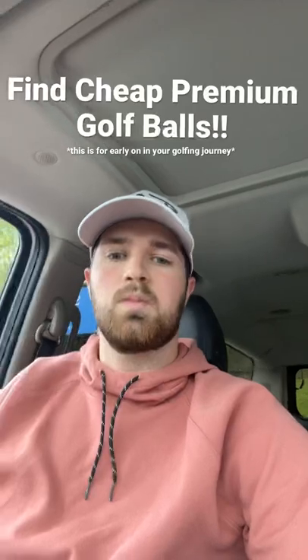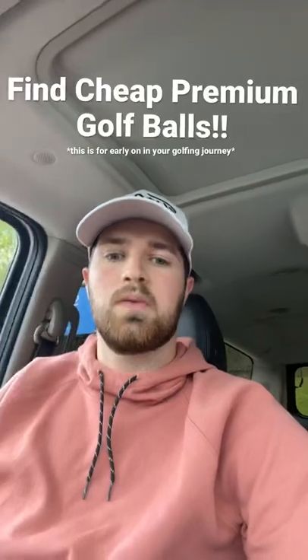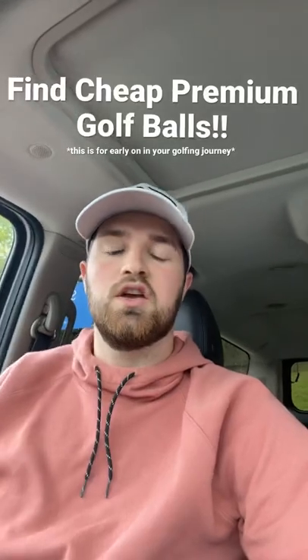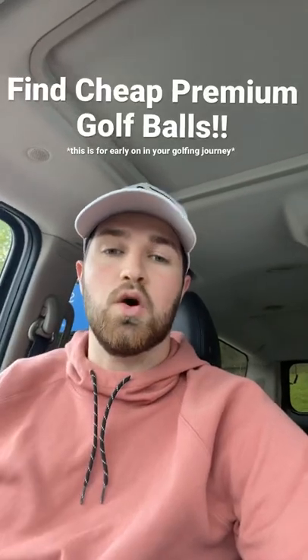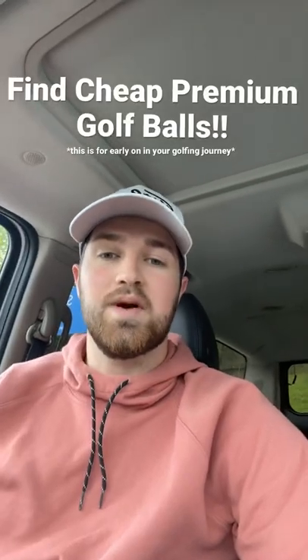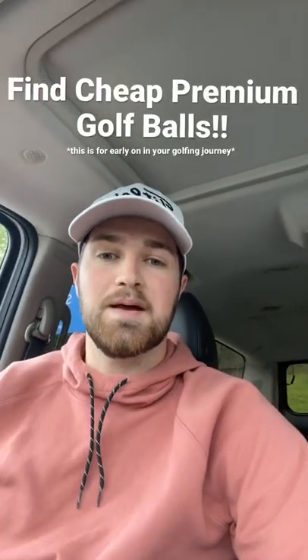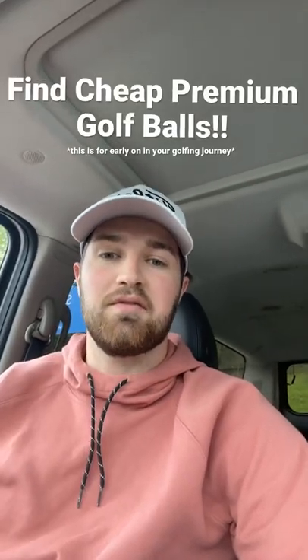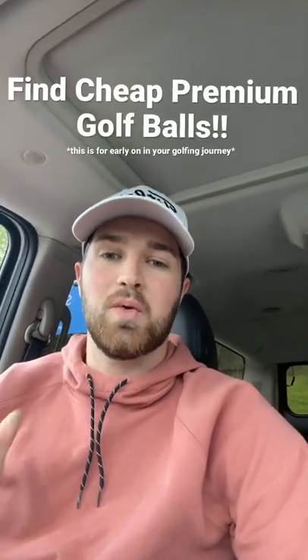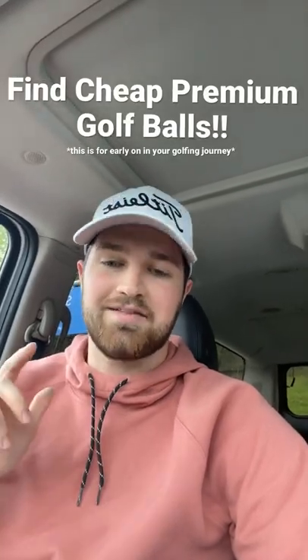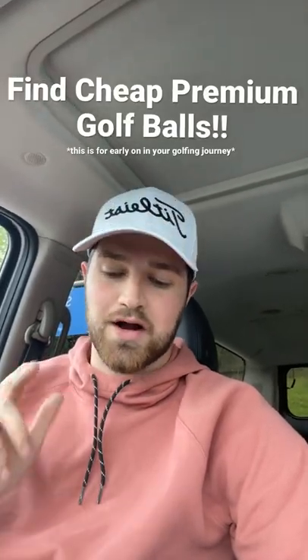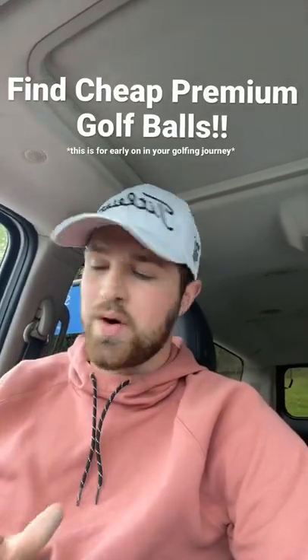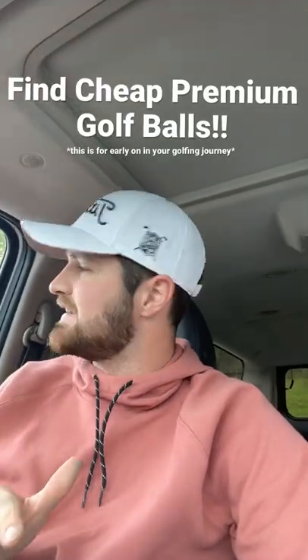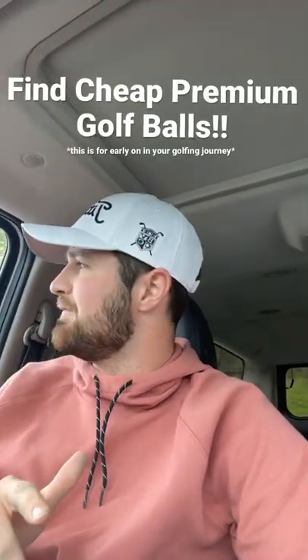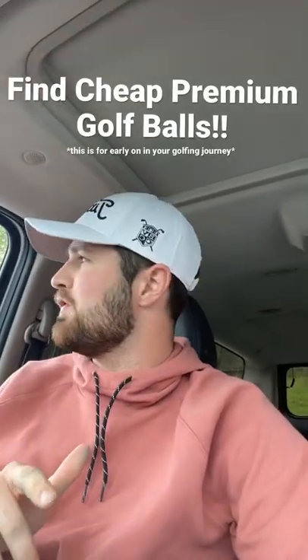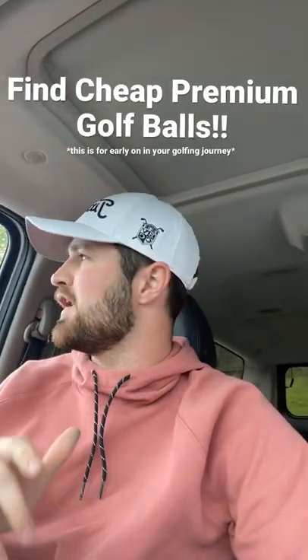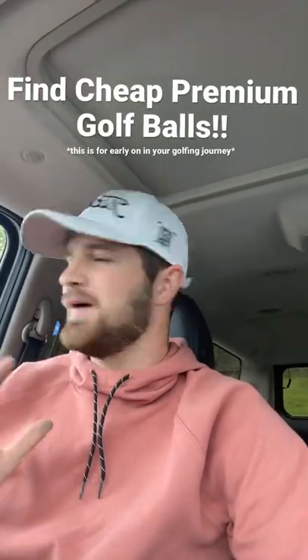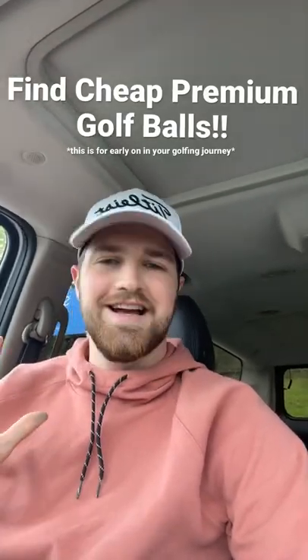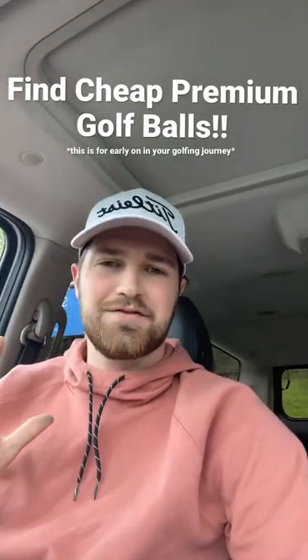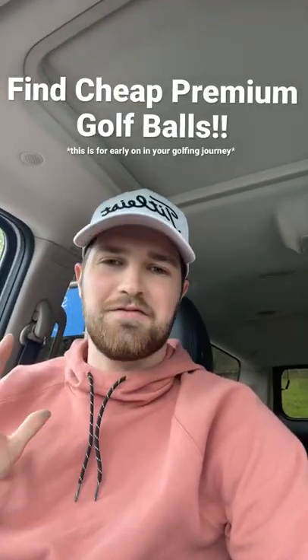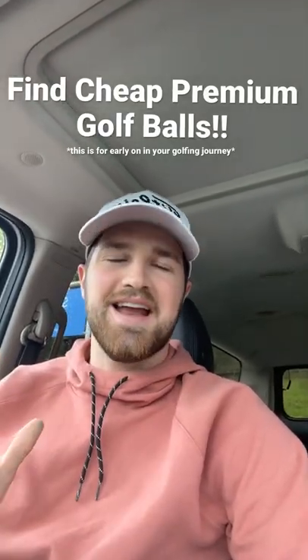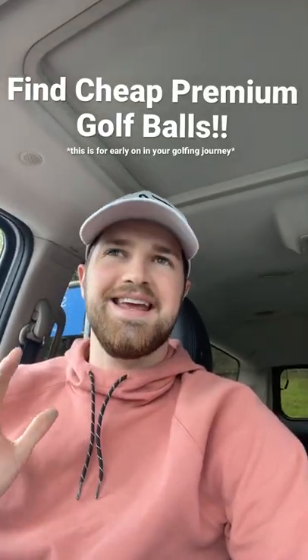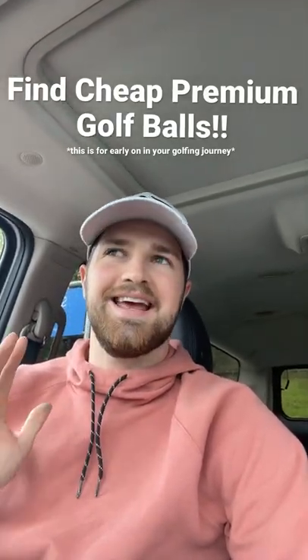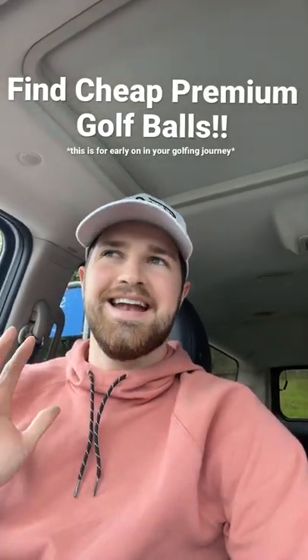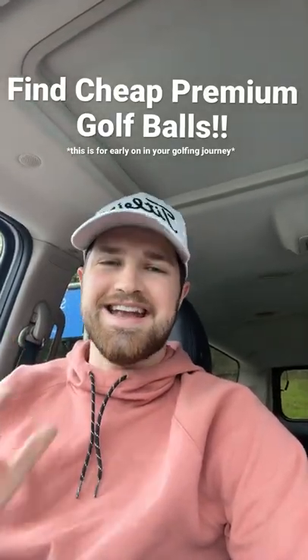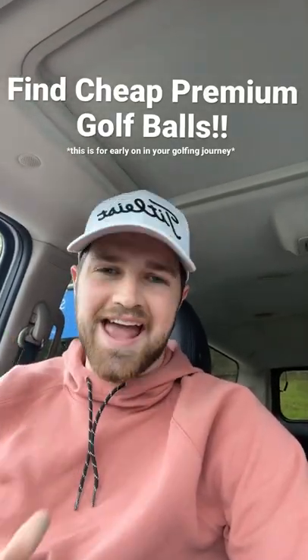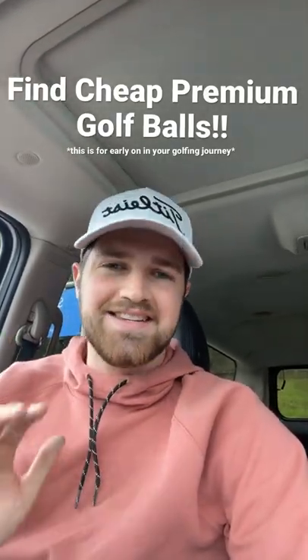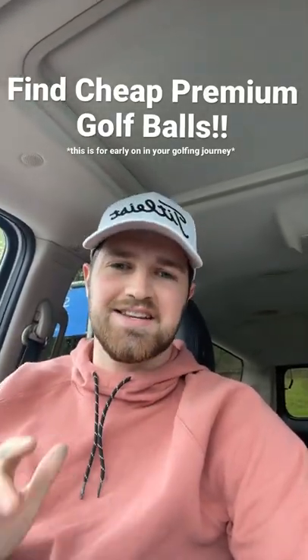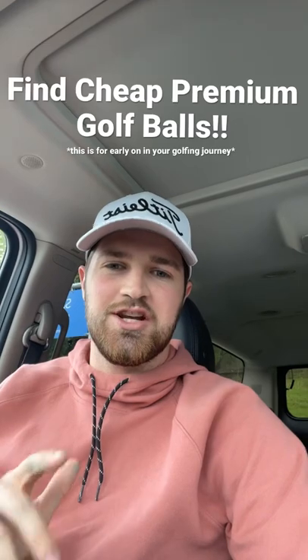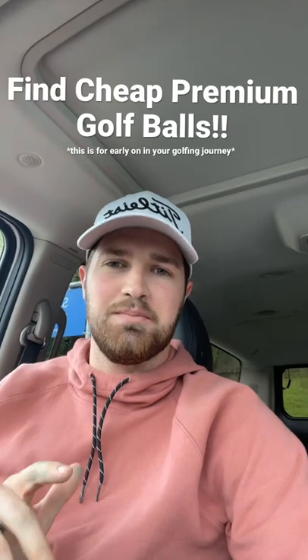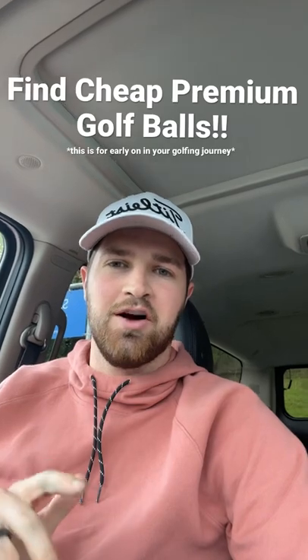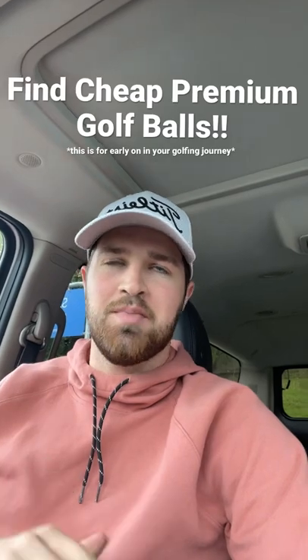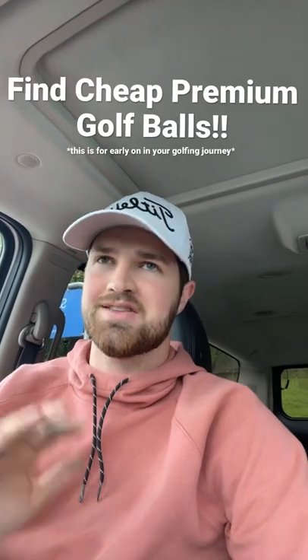What is up everyone? I've got a quick tip for you — it's for finding nice, cheap golf balls.